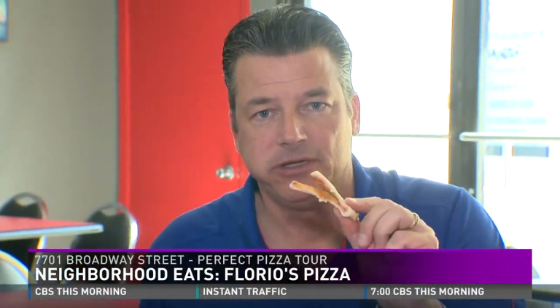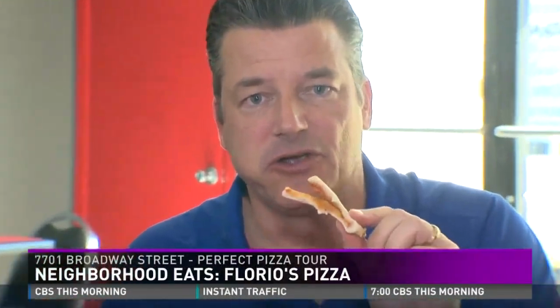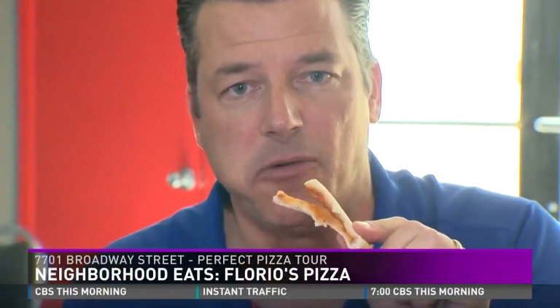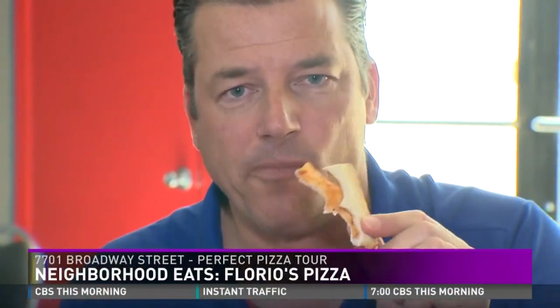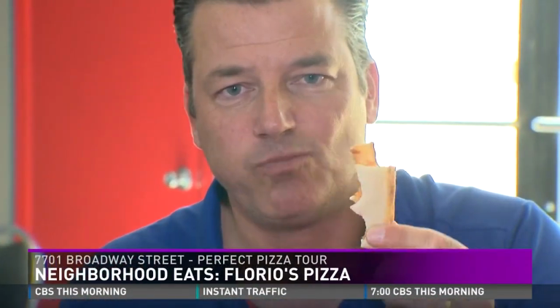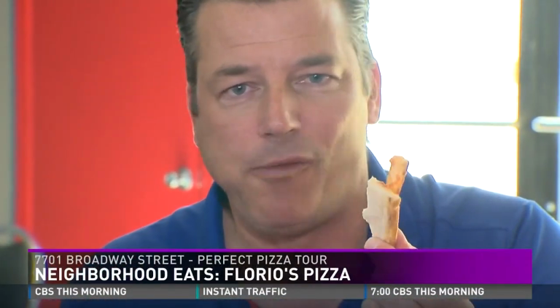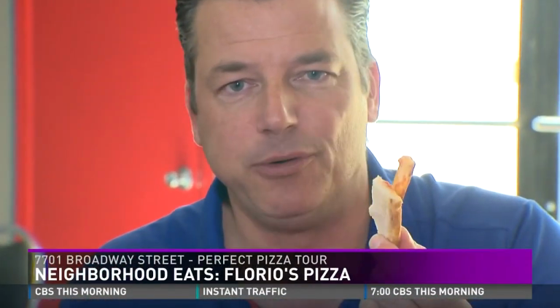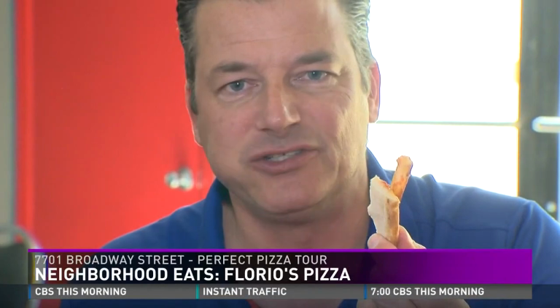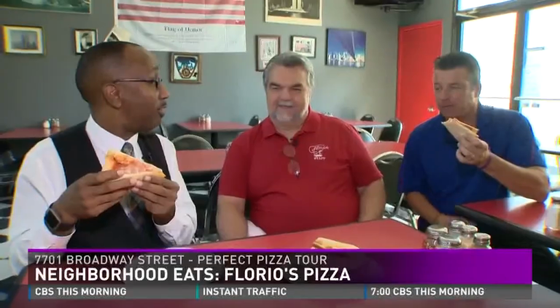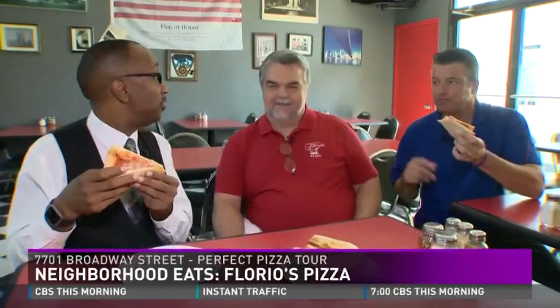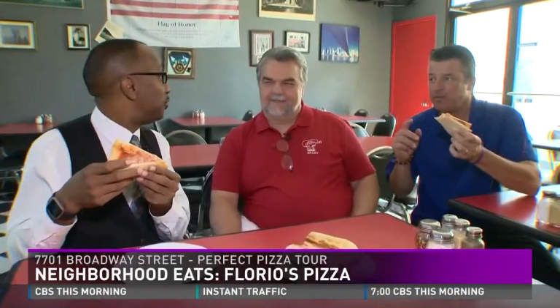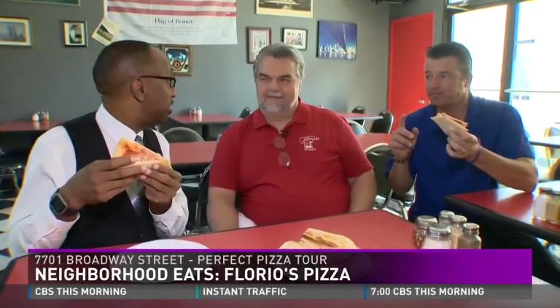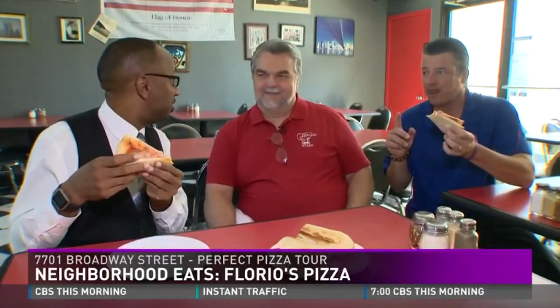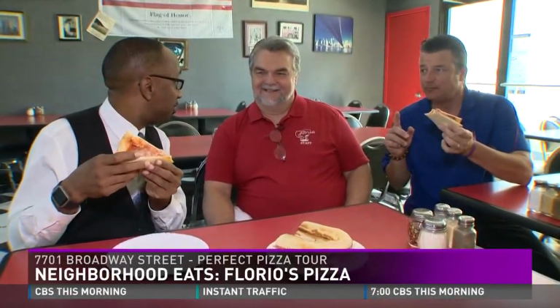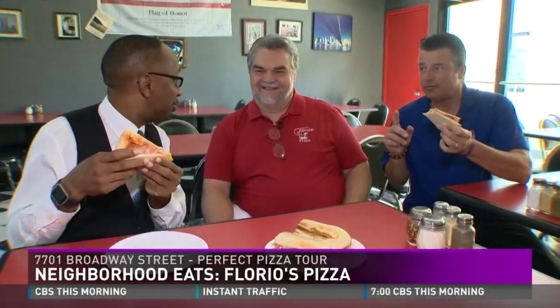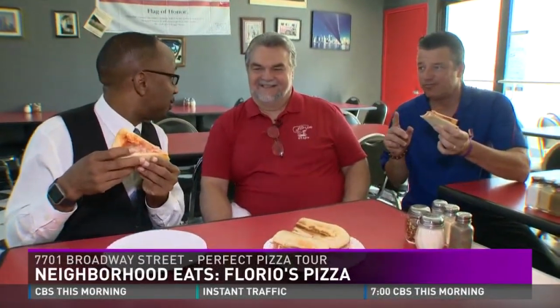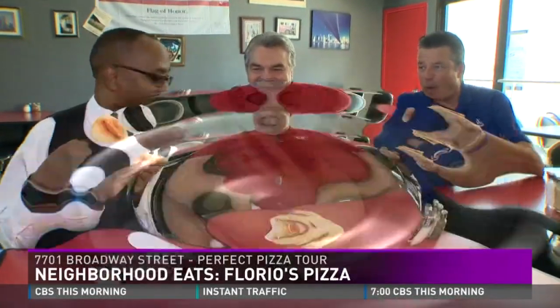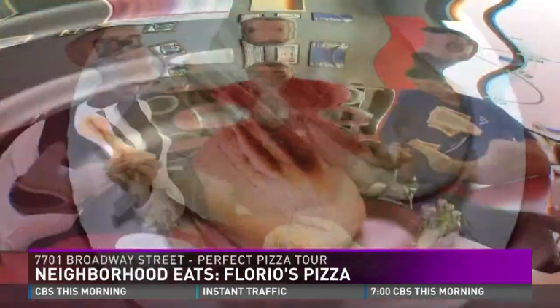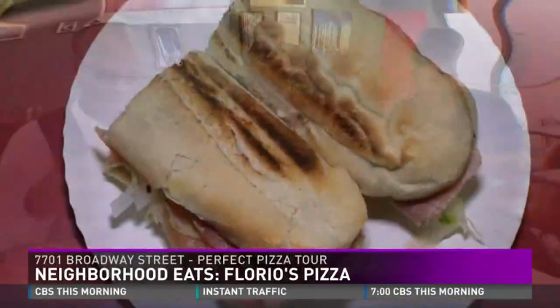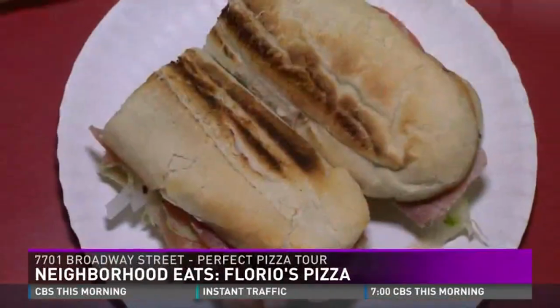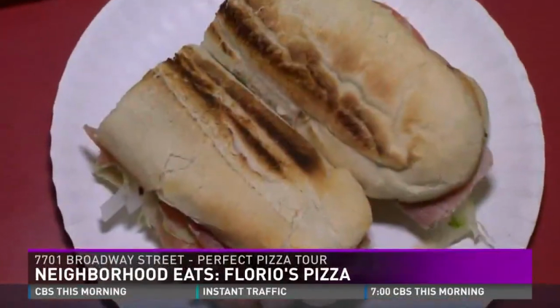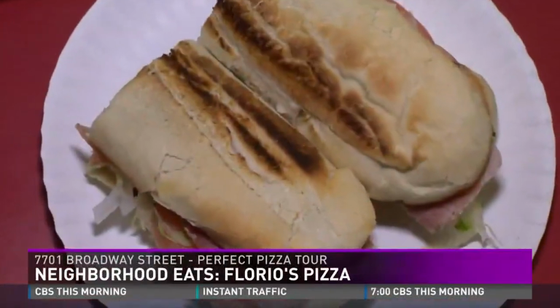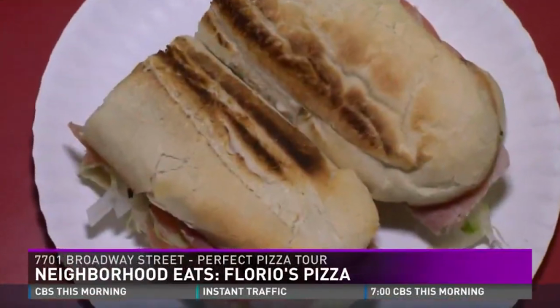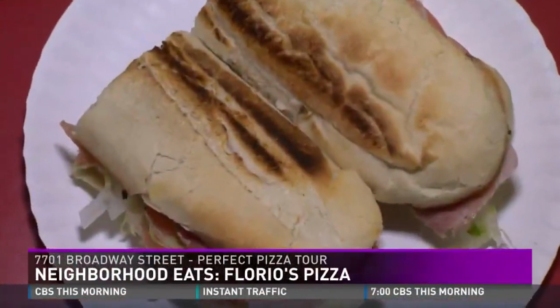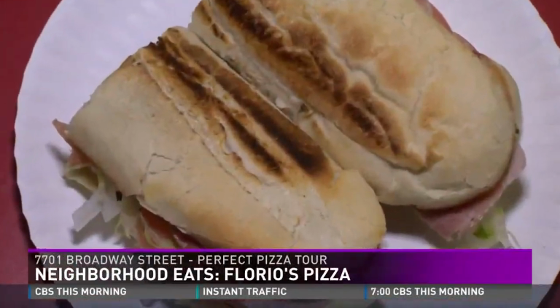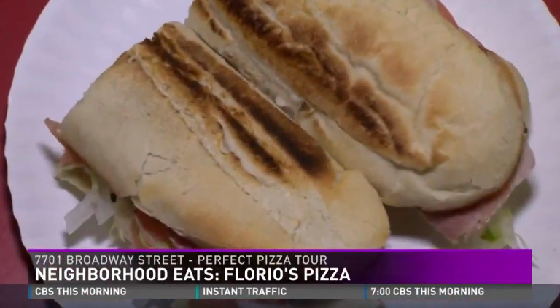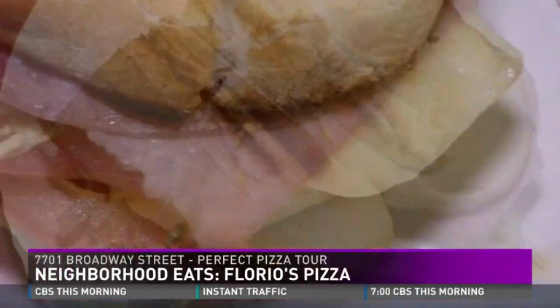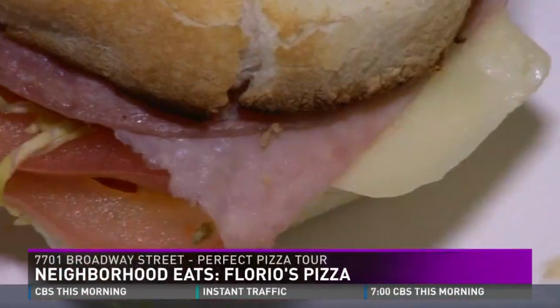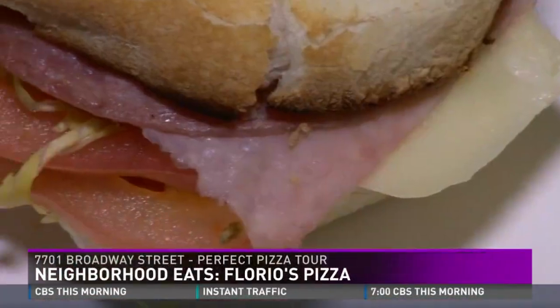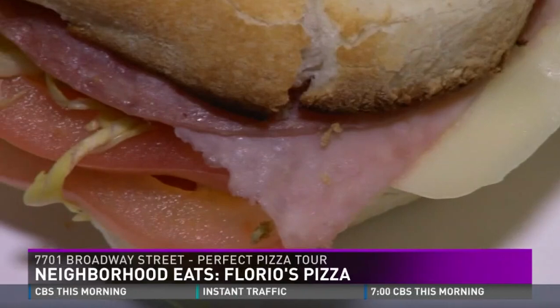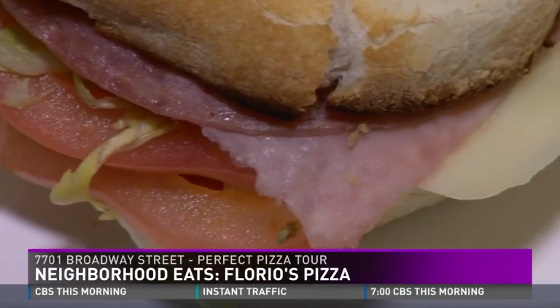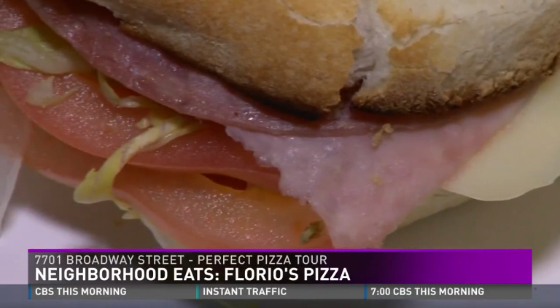See how fast the slice goes down? It's gone. Three bites. It's just freaking delicious.